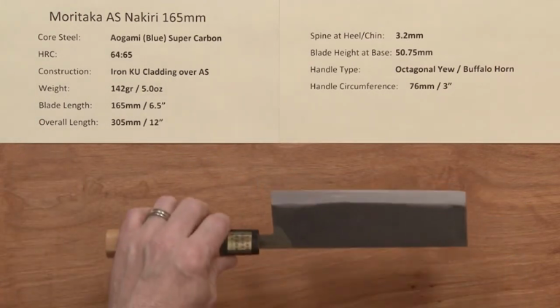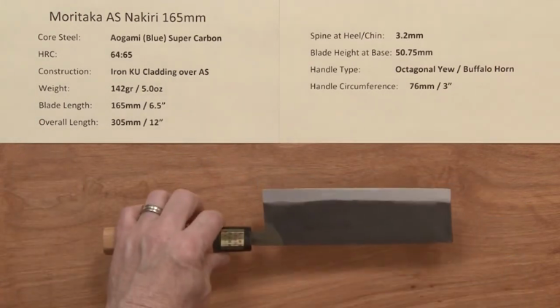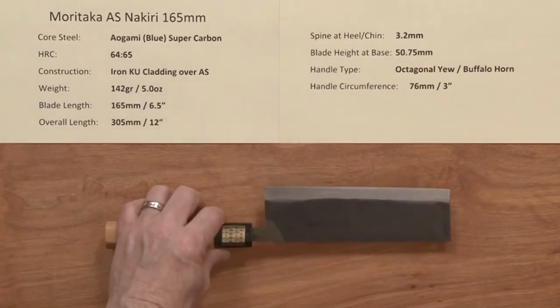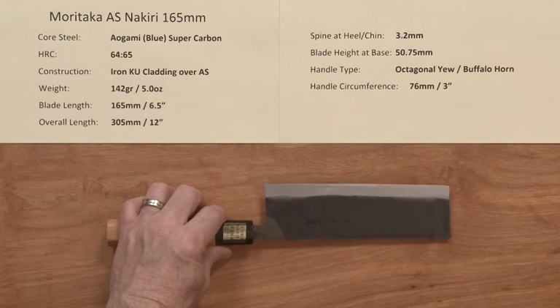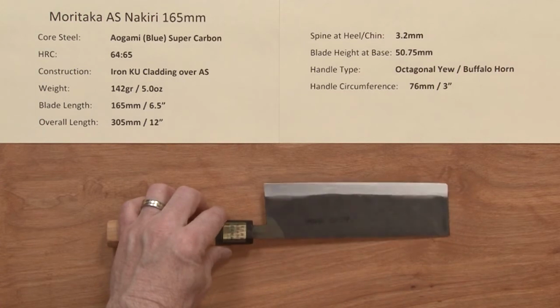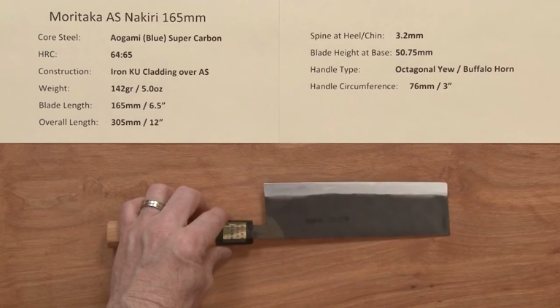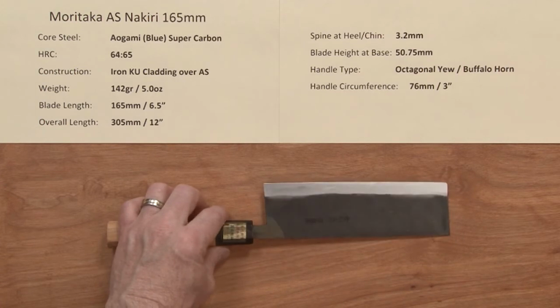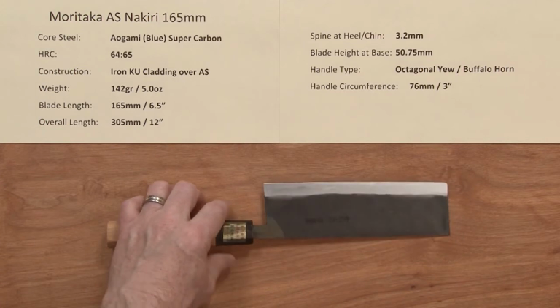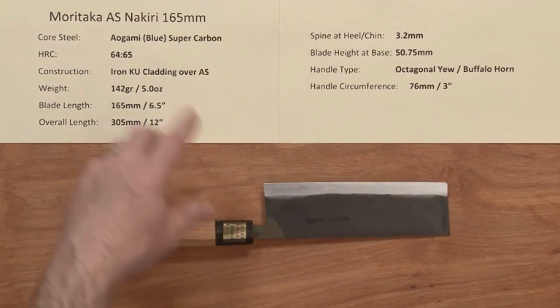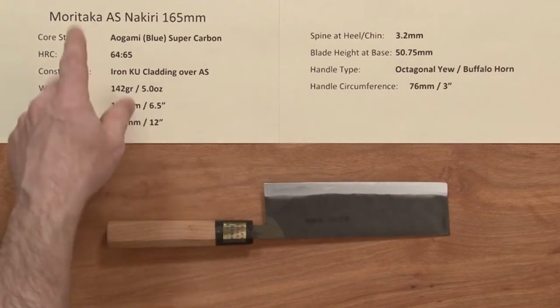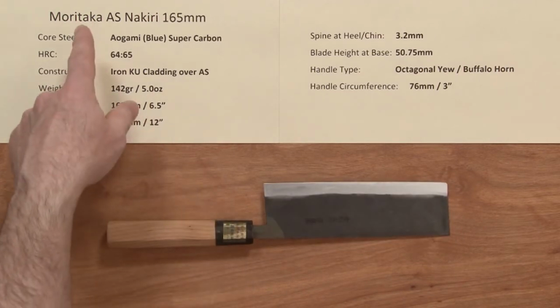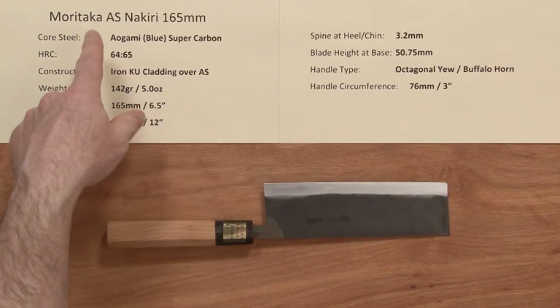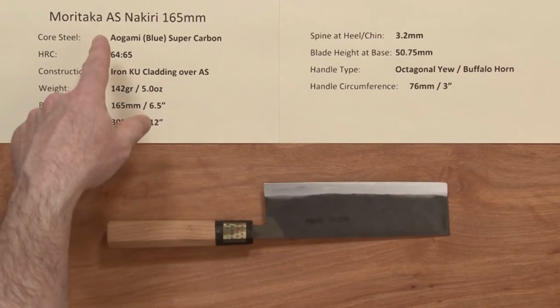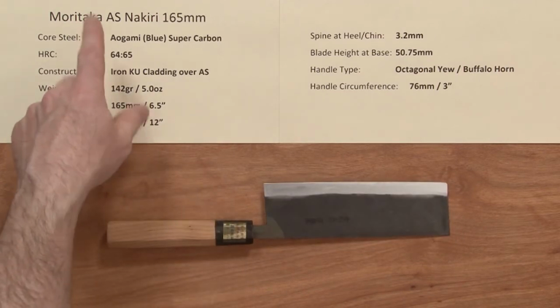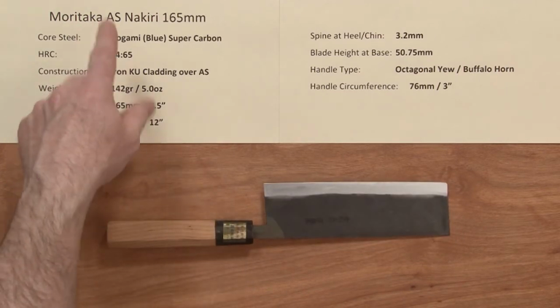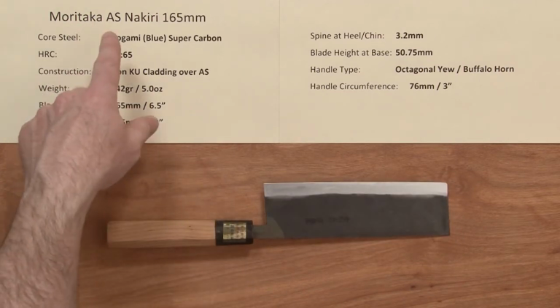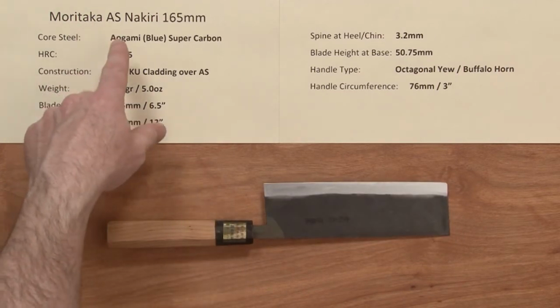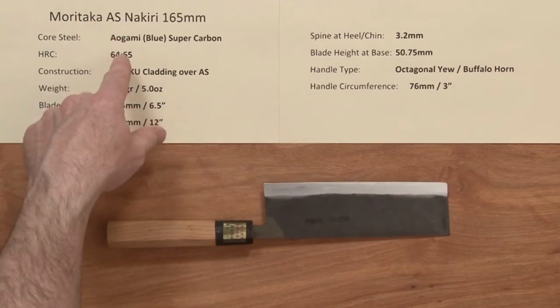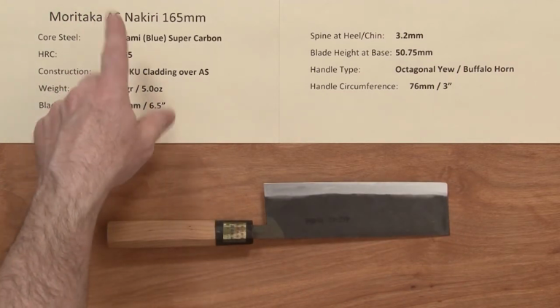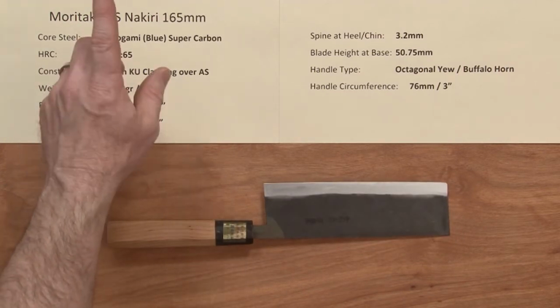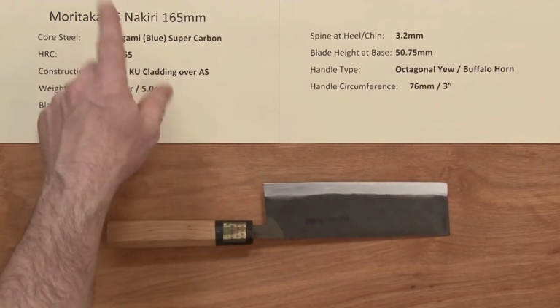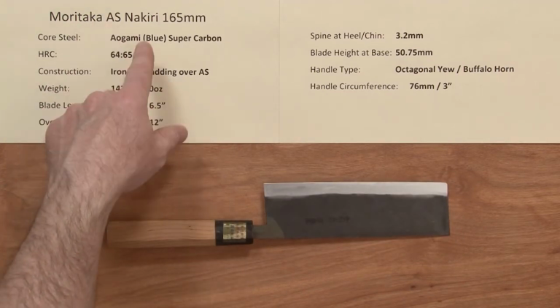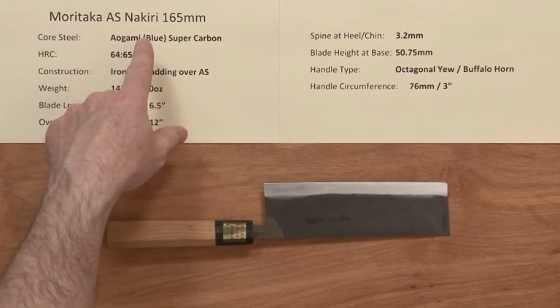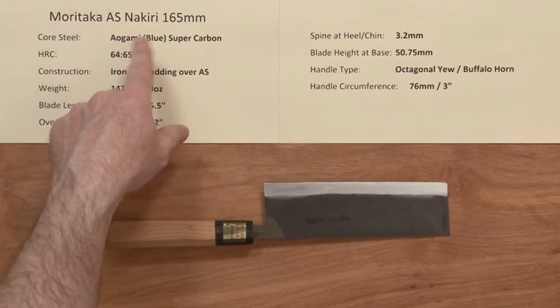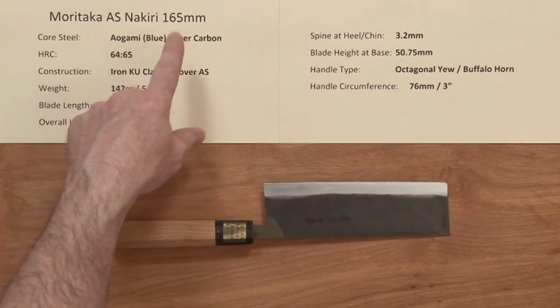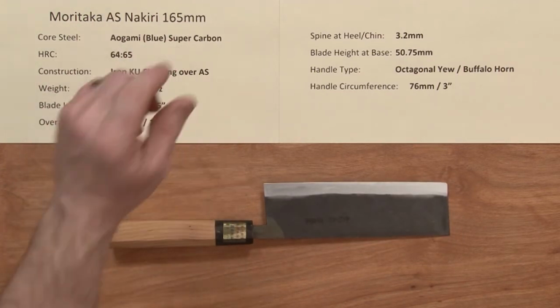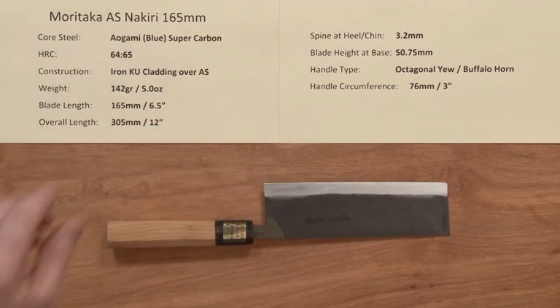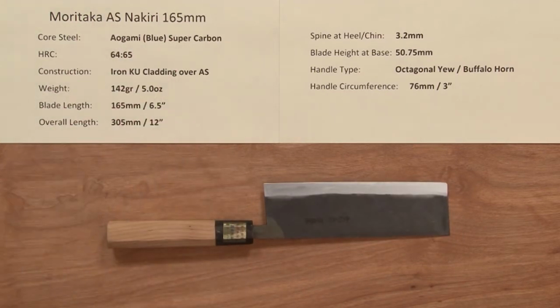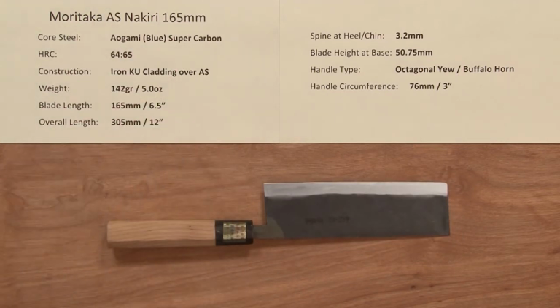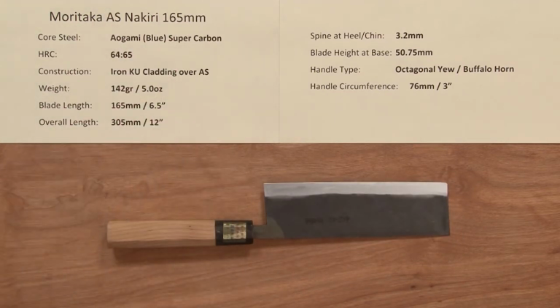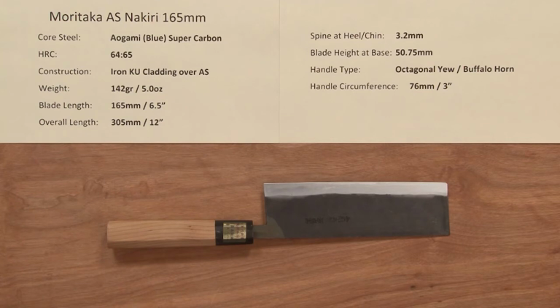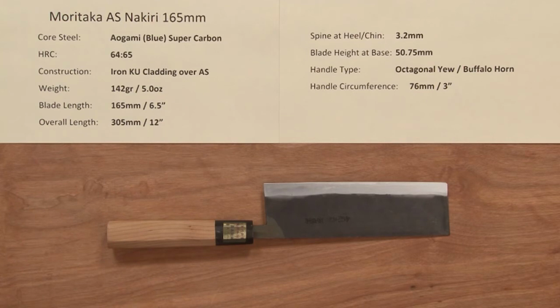So there you have the Moritaka AS Supreme Nikiri 165mm knife.